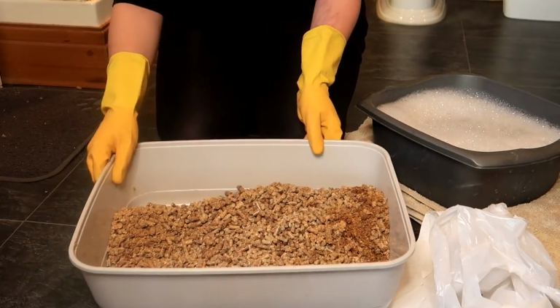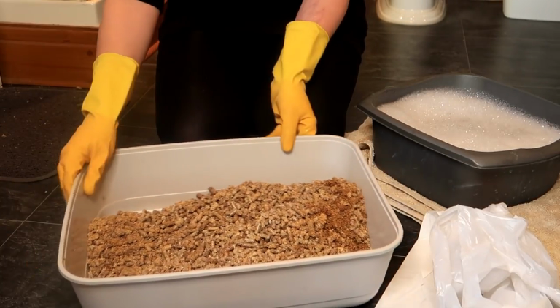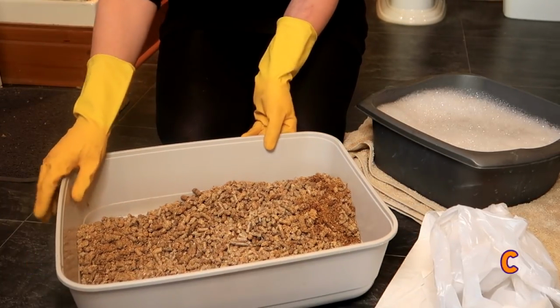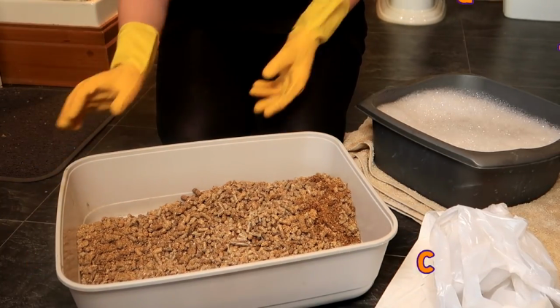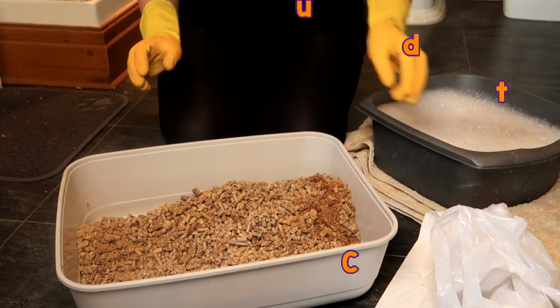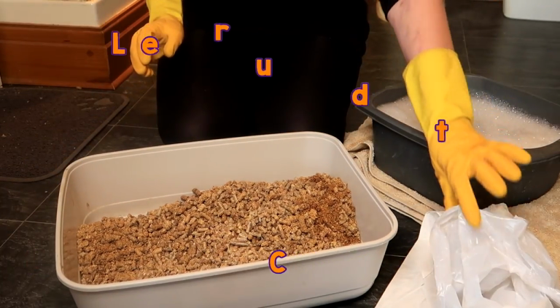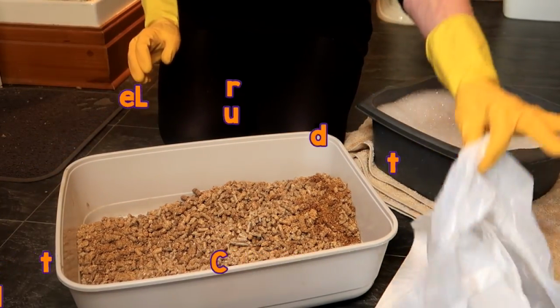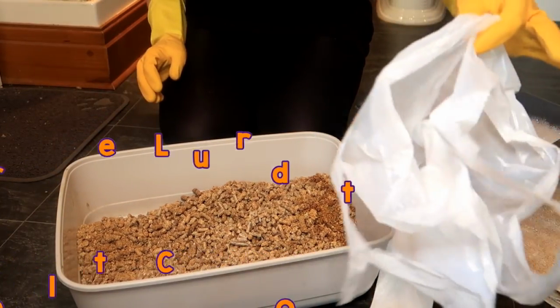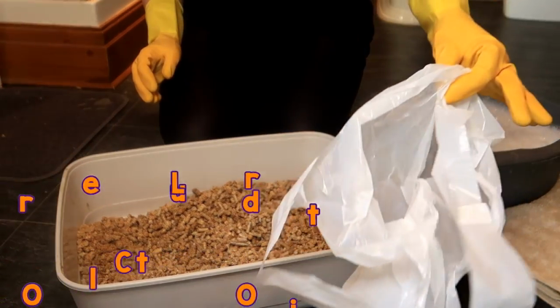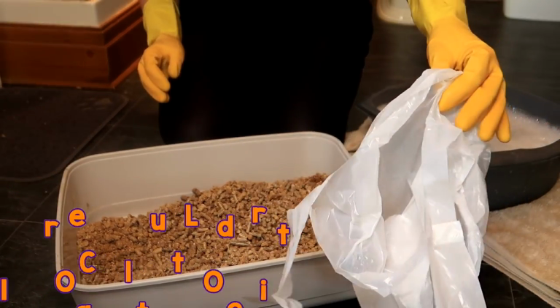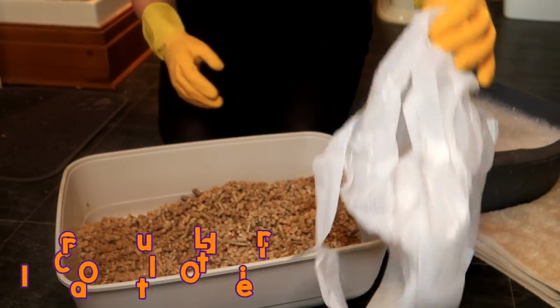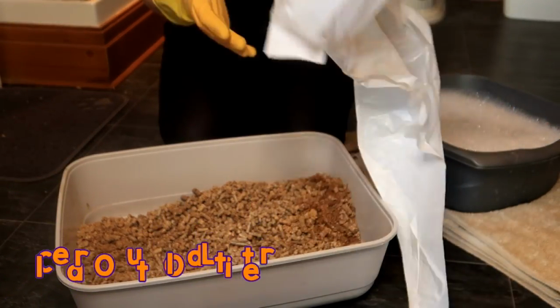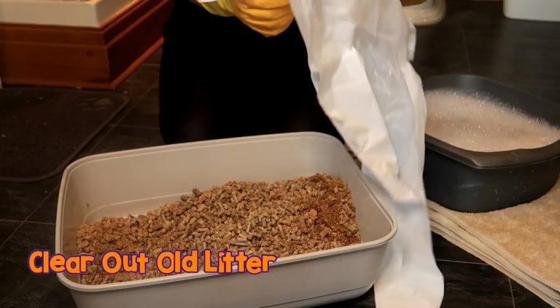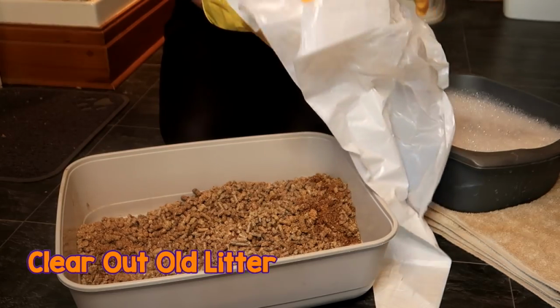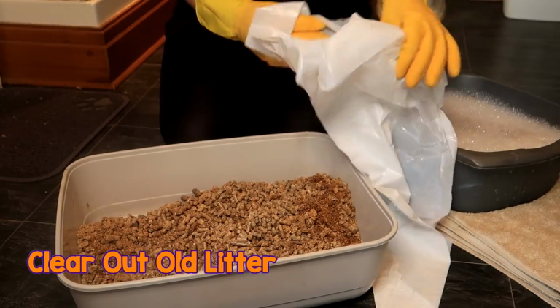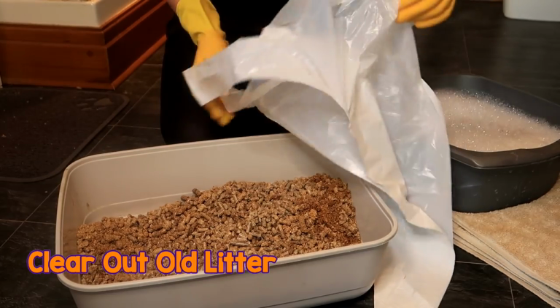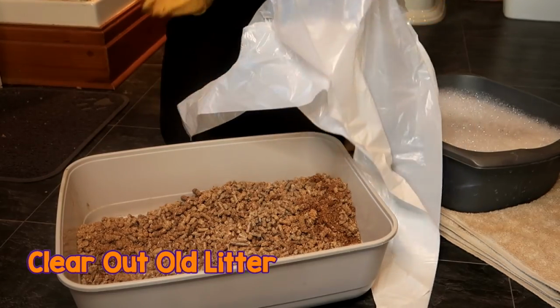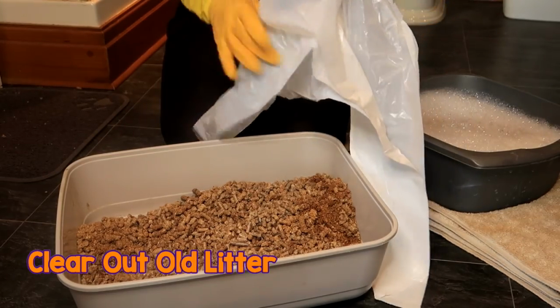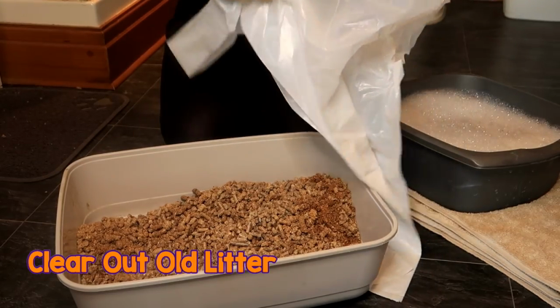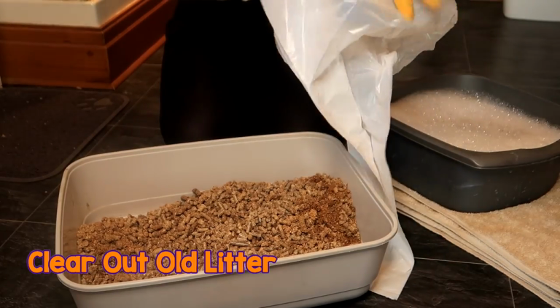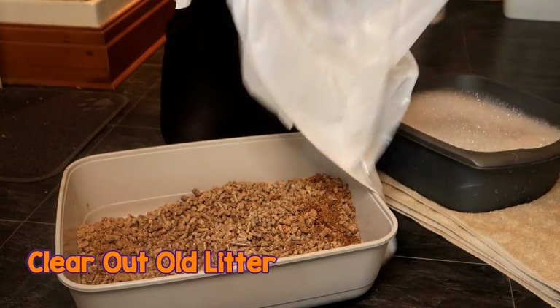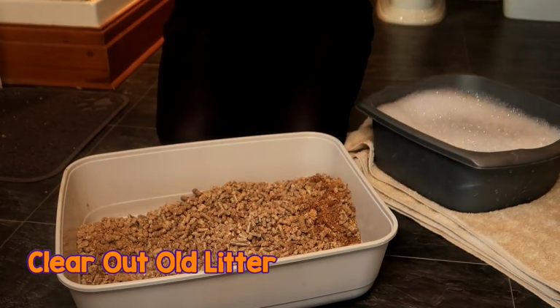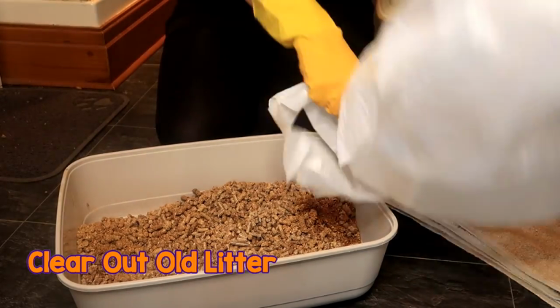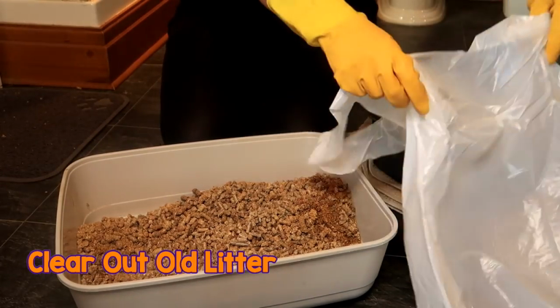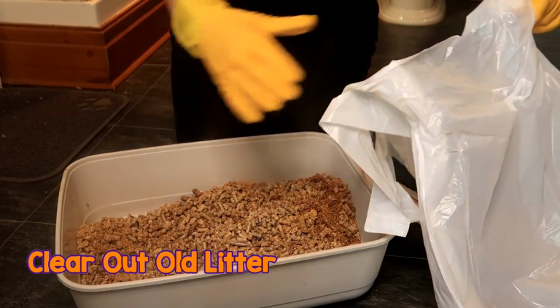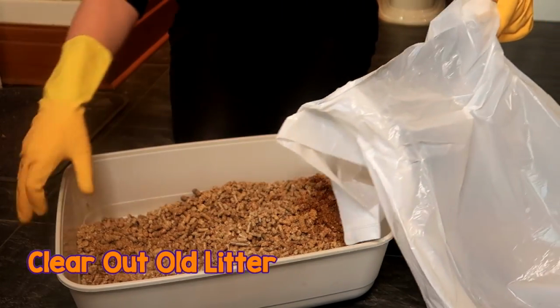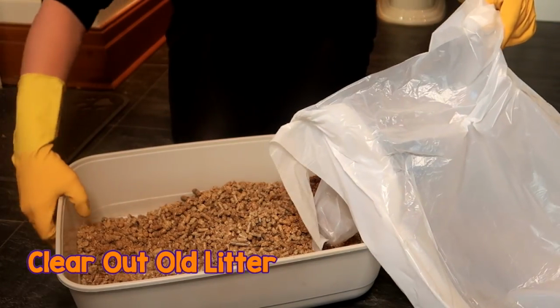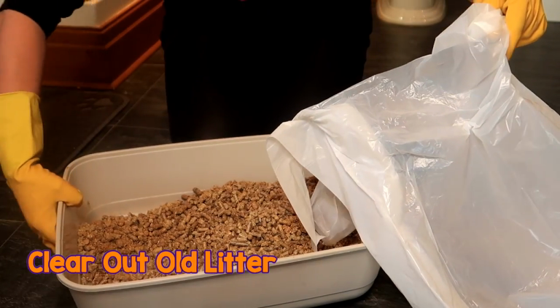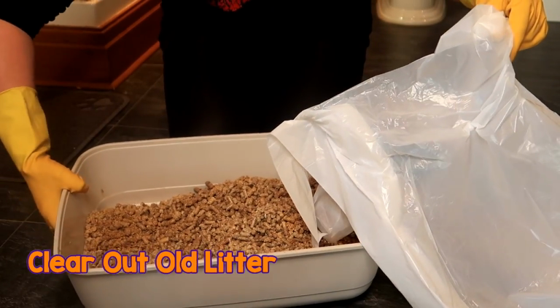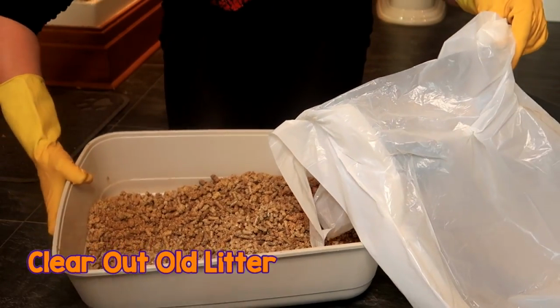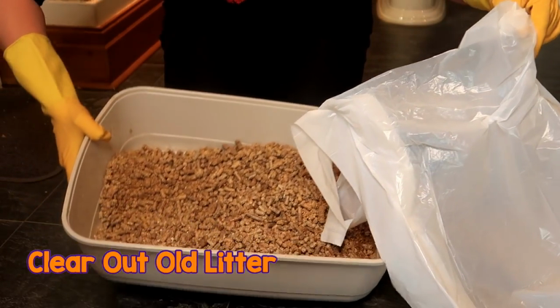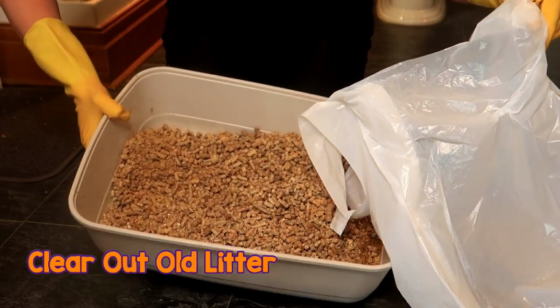Next, you want to empty the litter box of all the litter that is in there at the moment. Get rid of all of it as you're going to be cleaning out the whole tray.